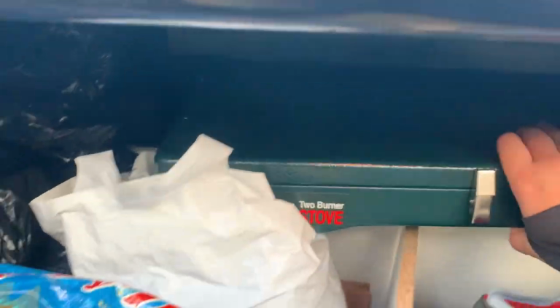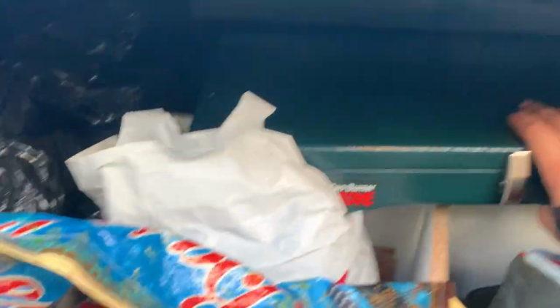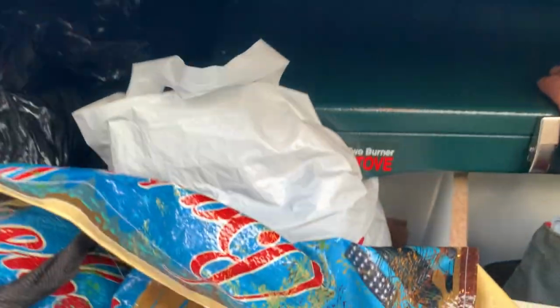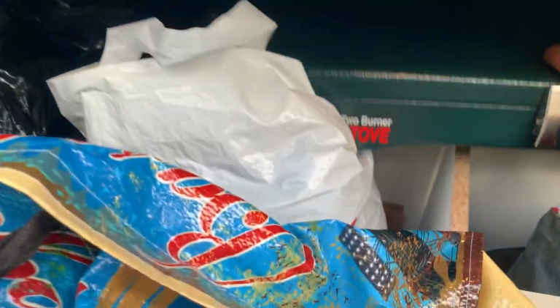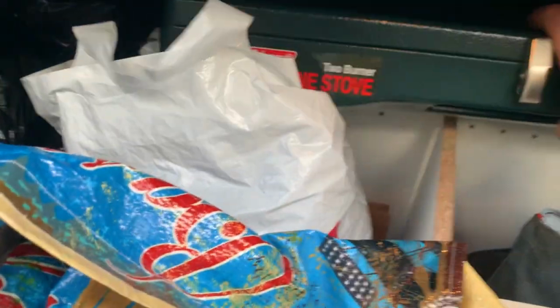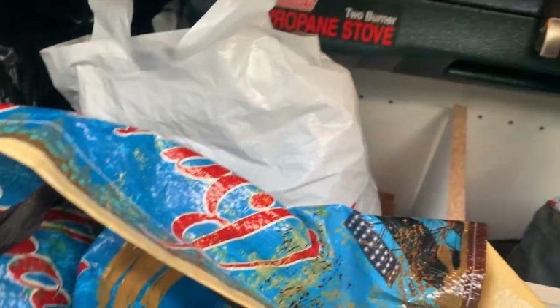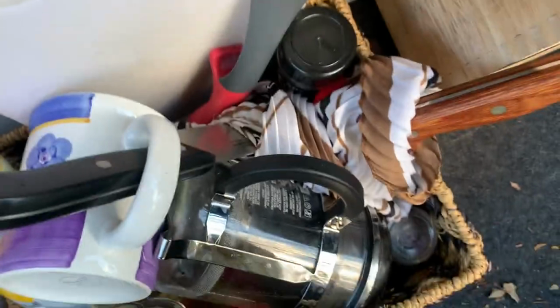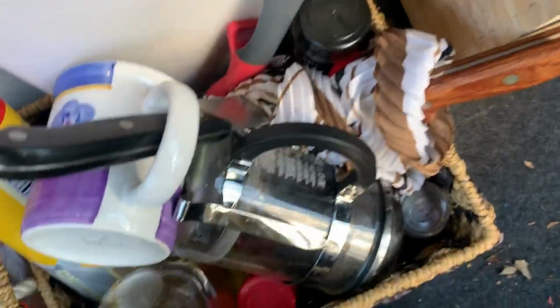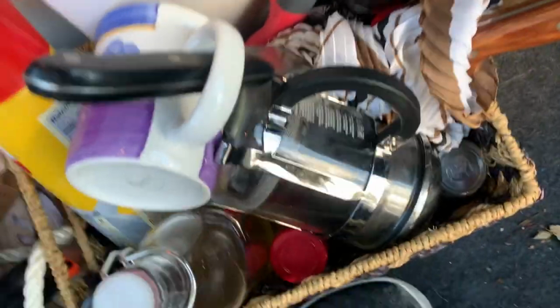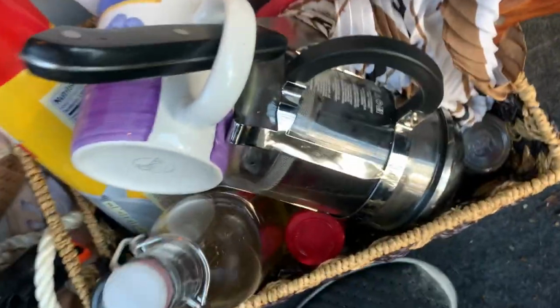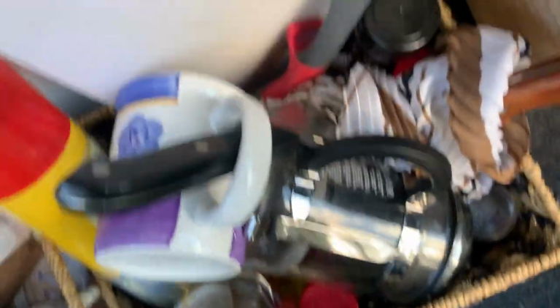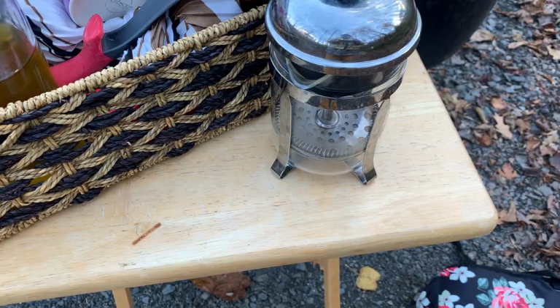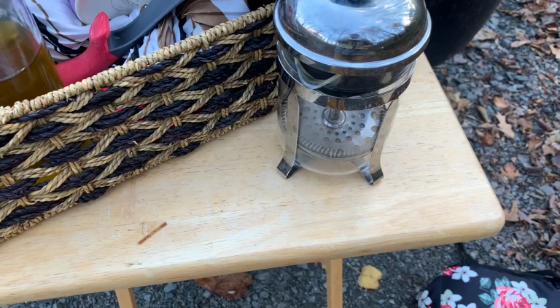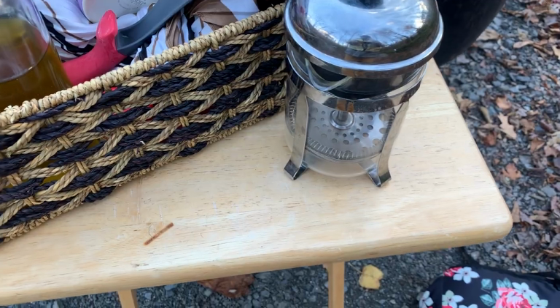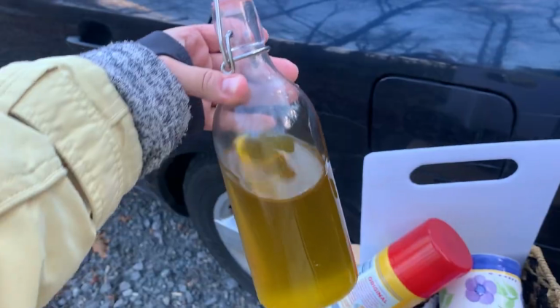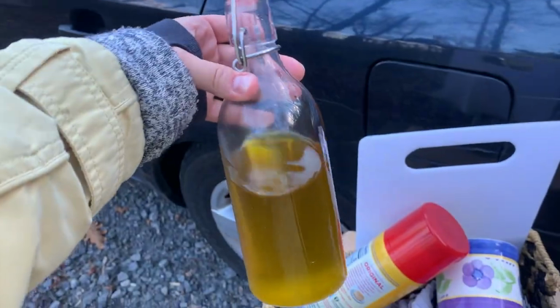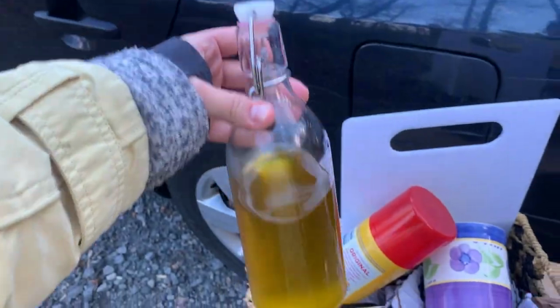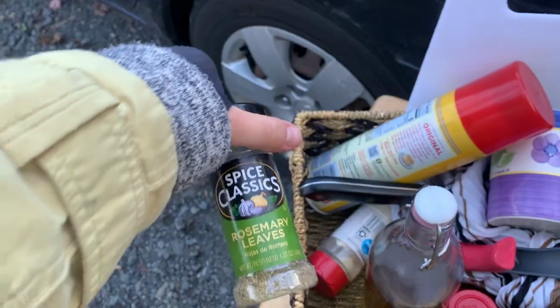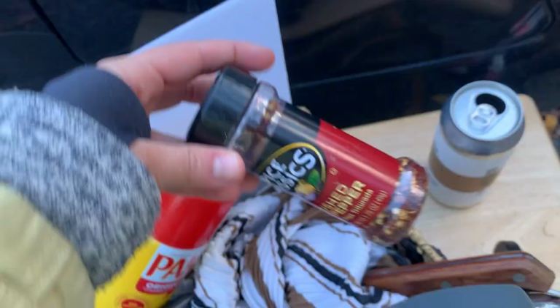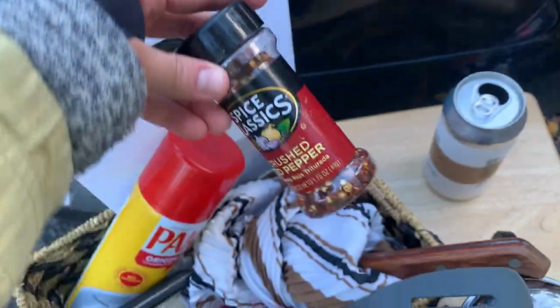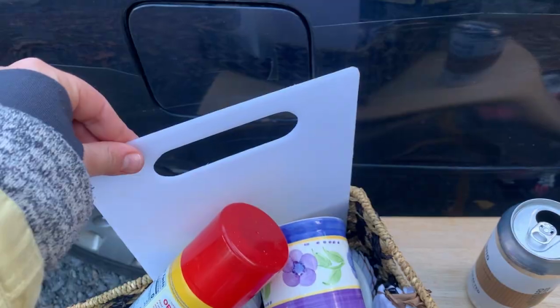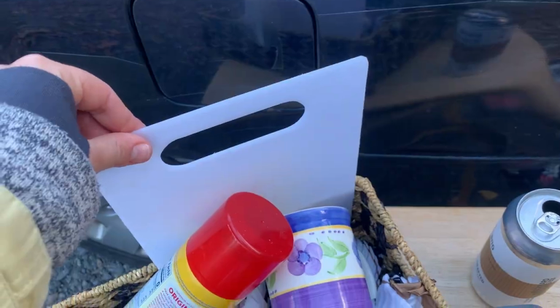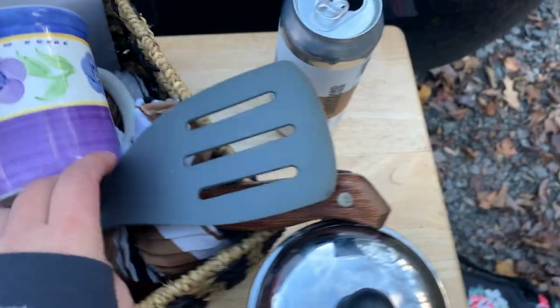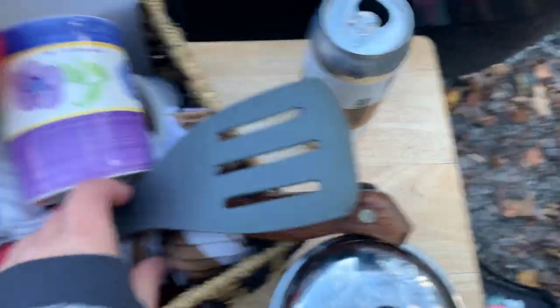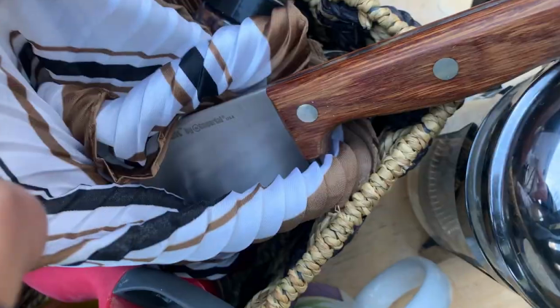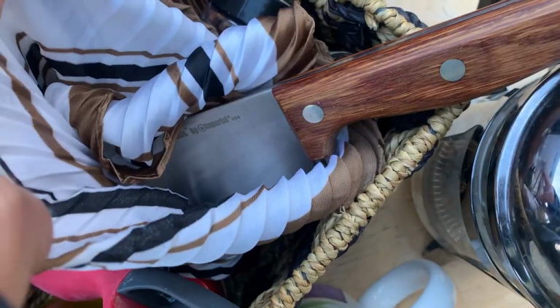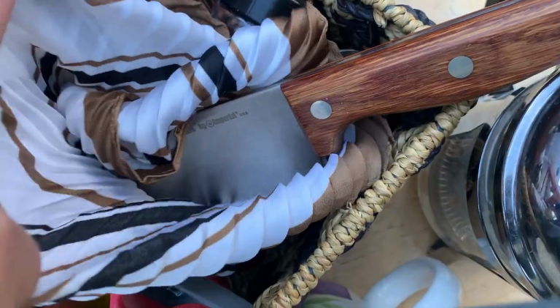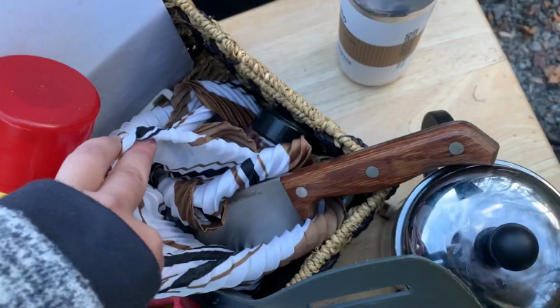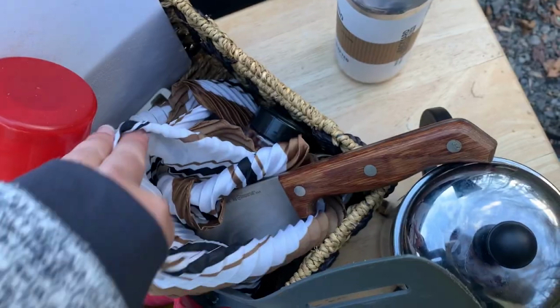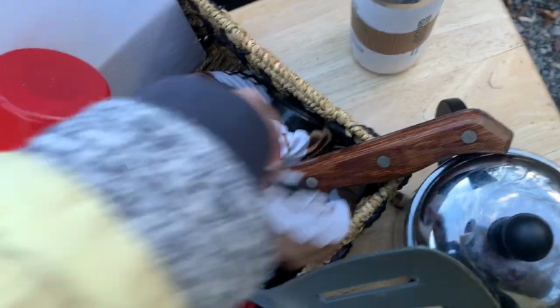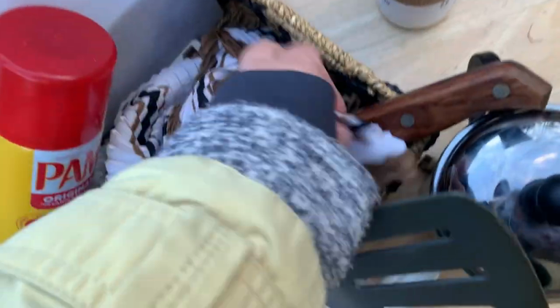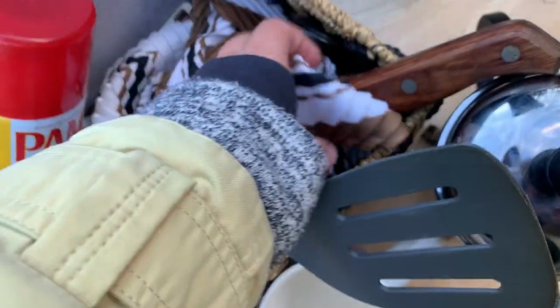Commentu Burner Outdoor Stove, favorite mug, cooking spray, French press, olive oil, seasonings, cutting boards, spatula, knife wrapped in bandana for safety.